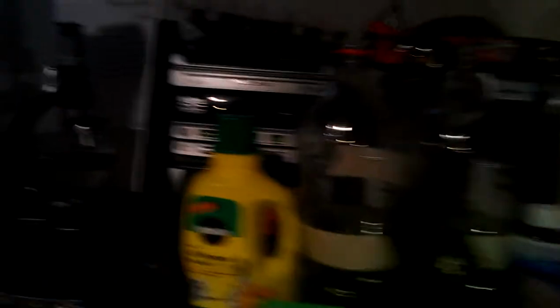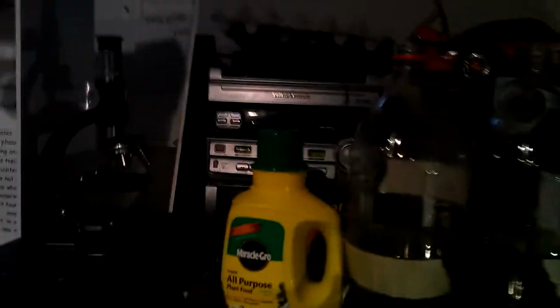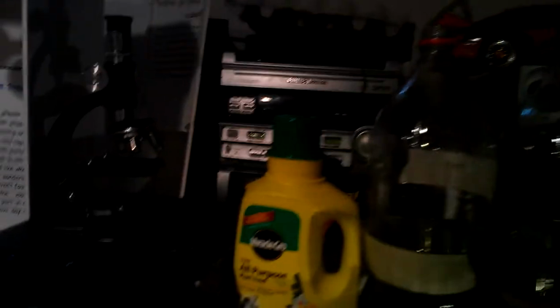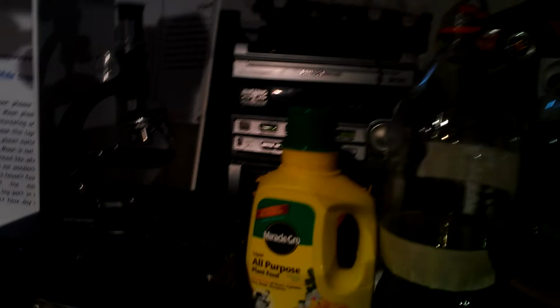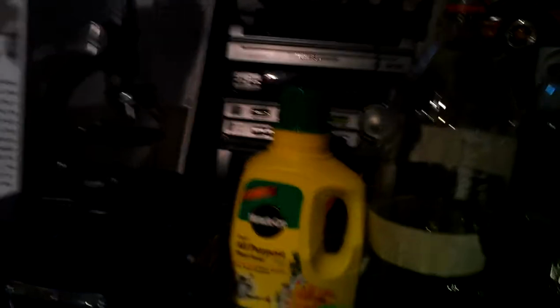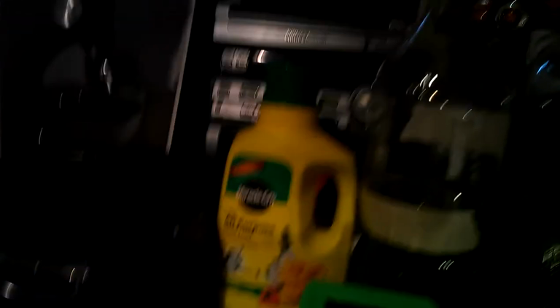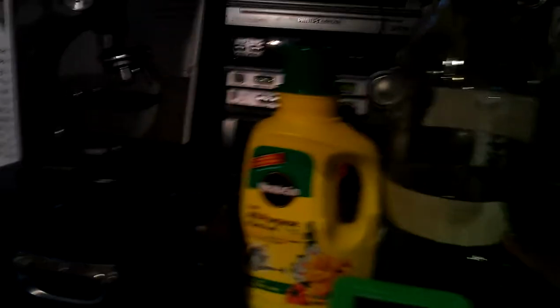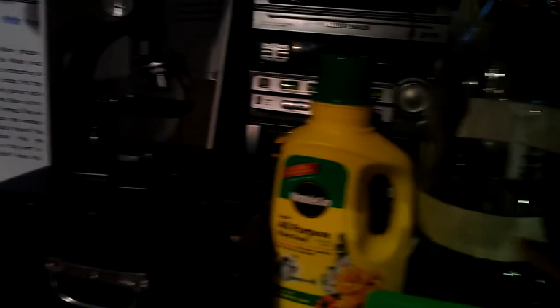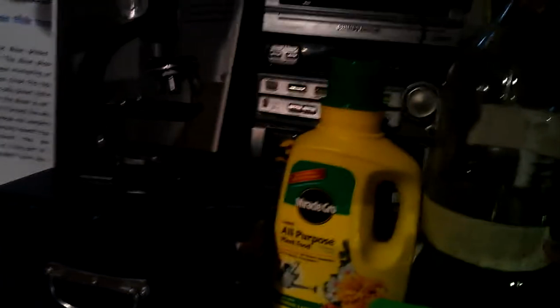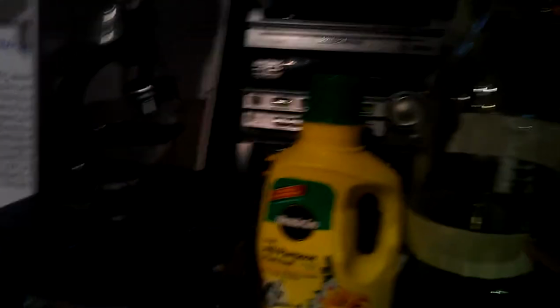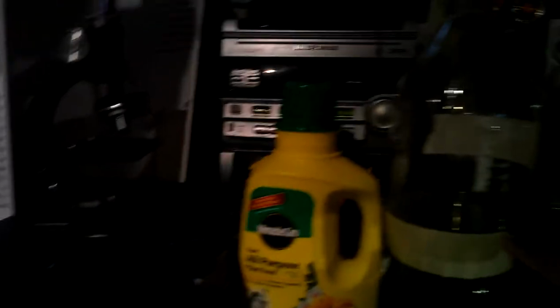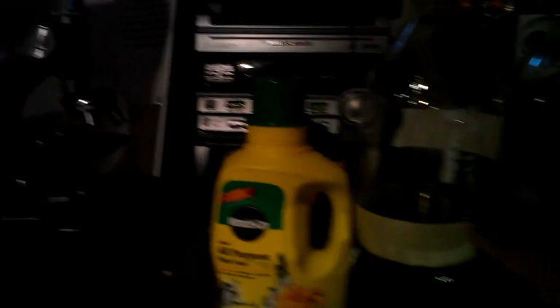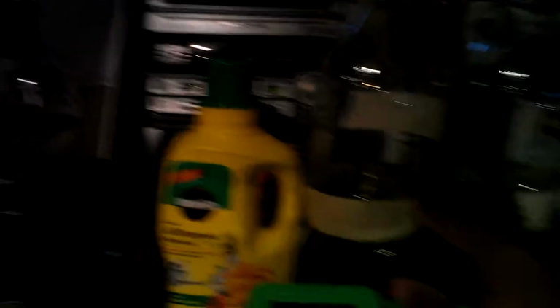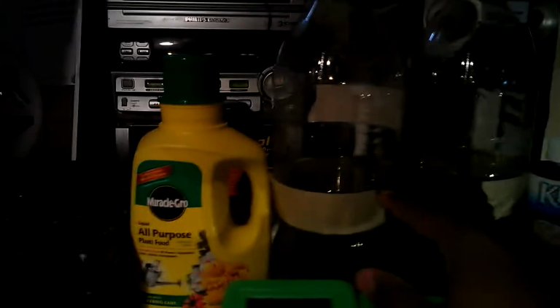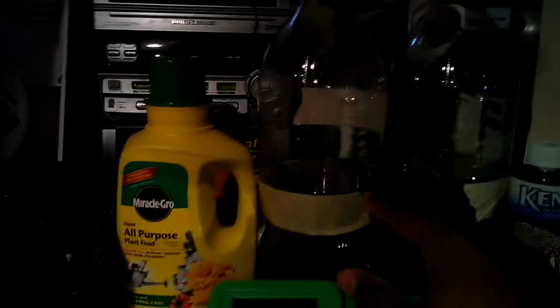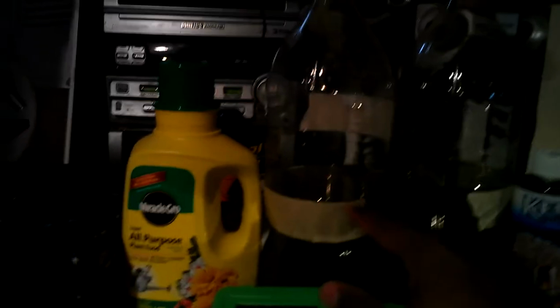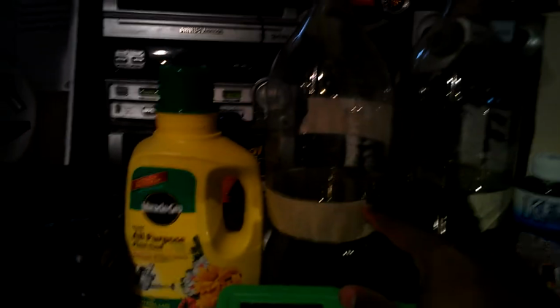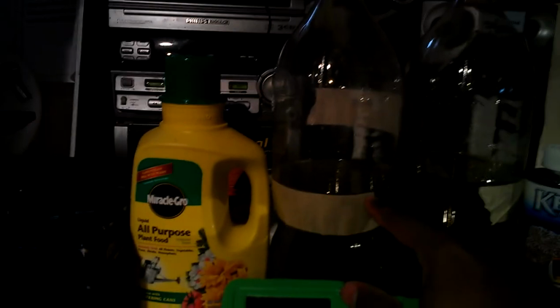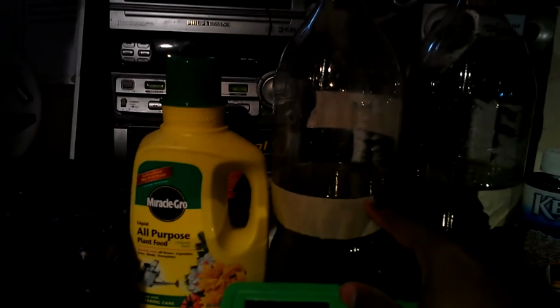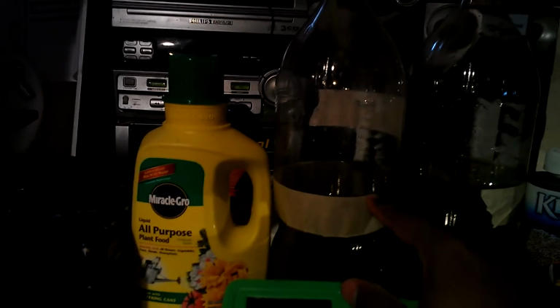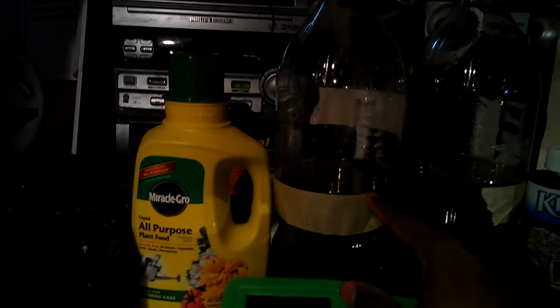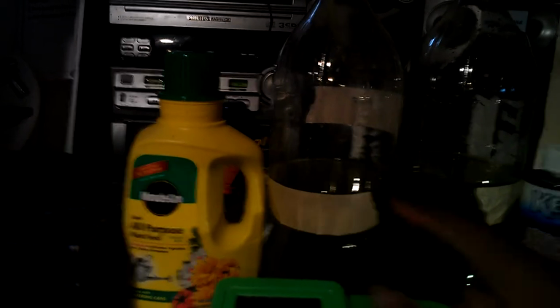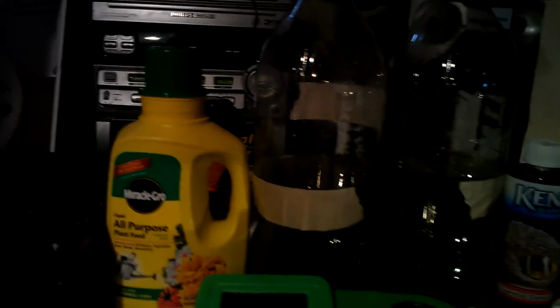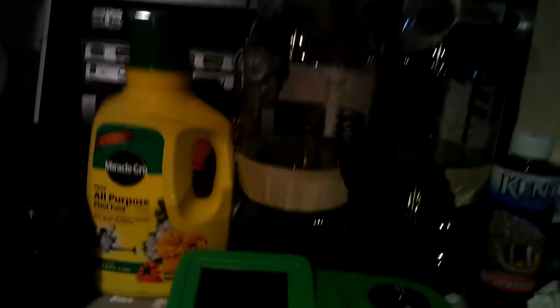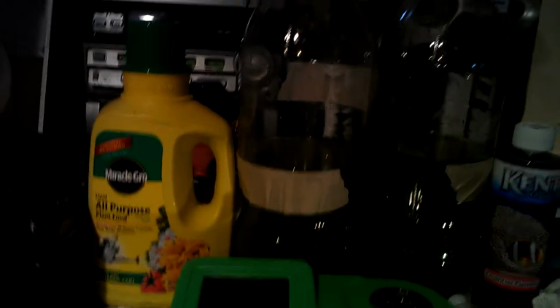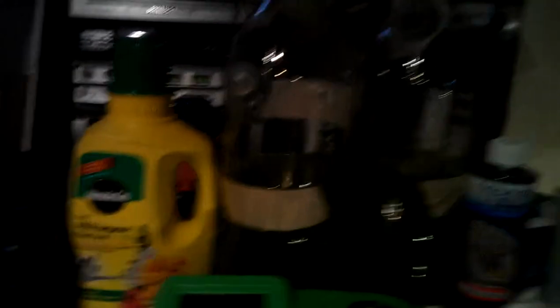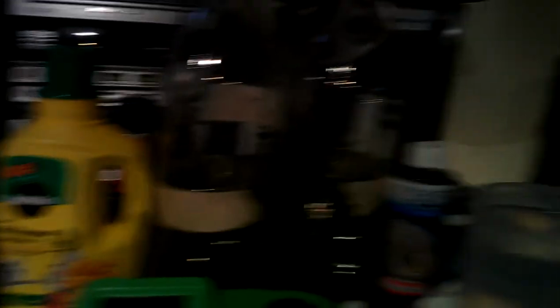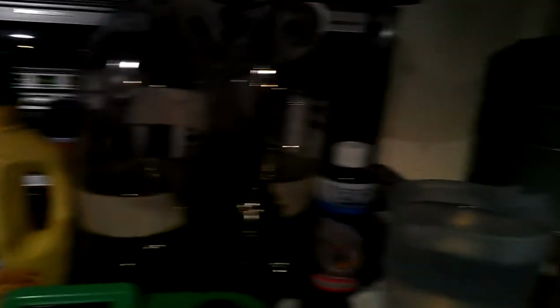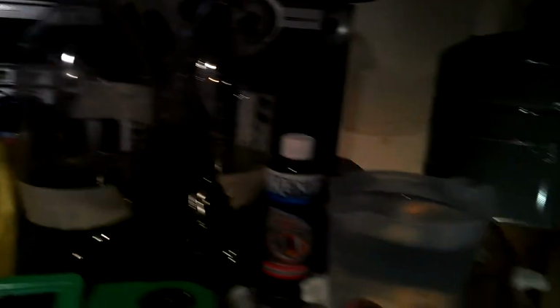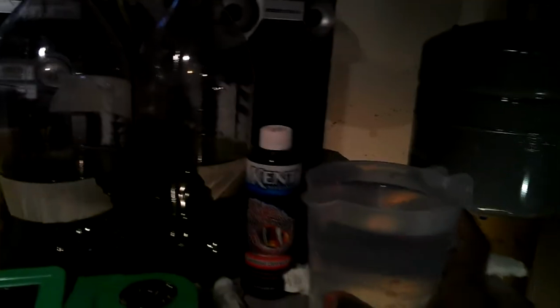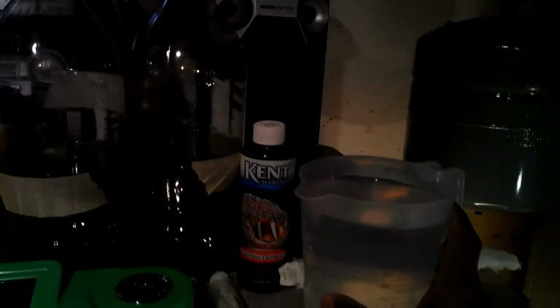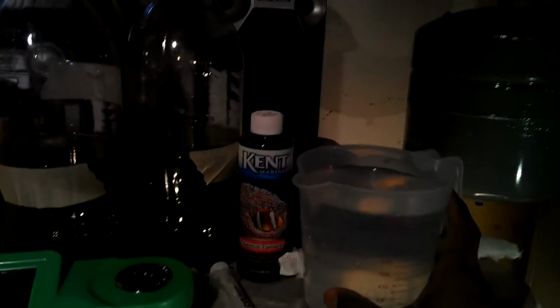You half it, you put a line so you can measure it next time, and this is the water.